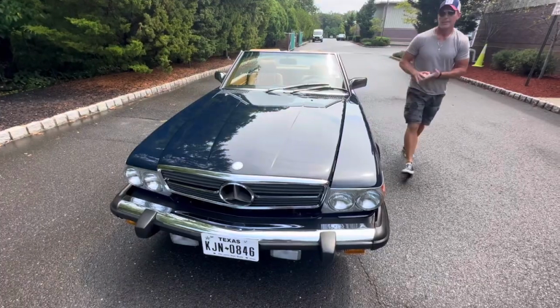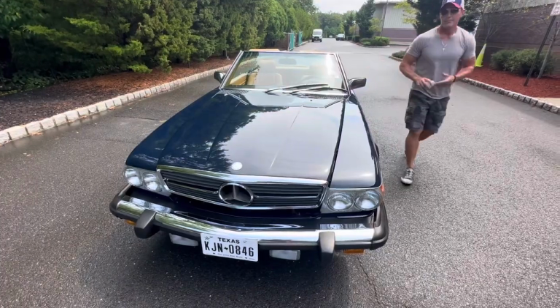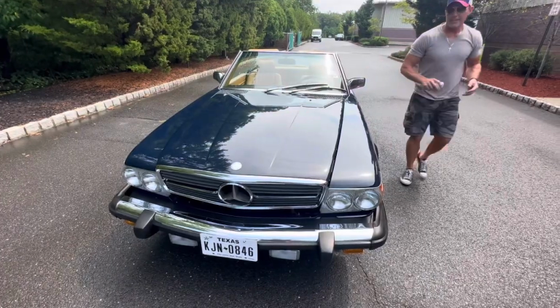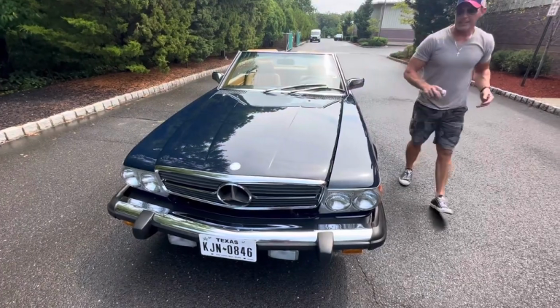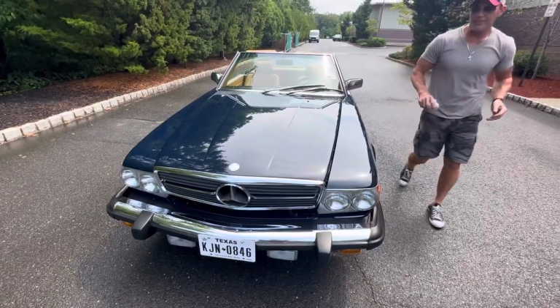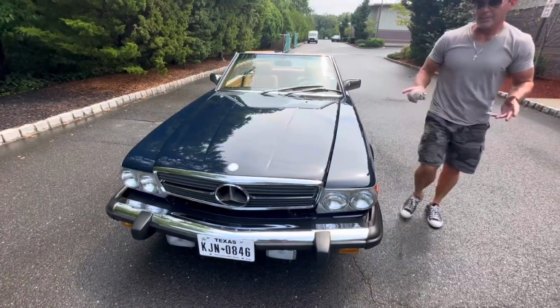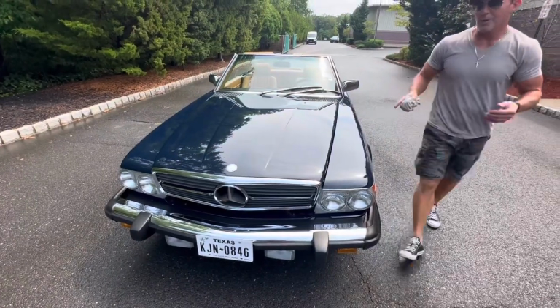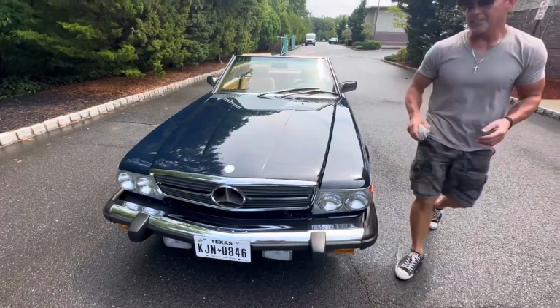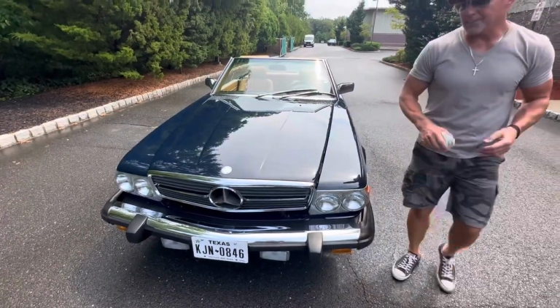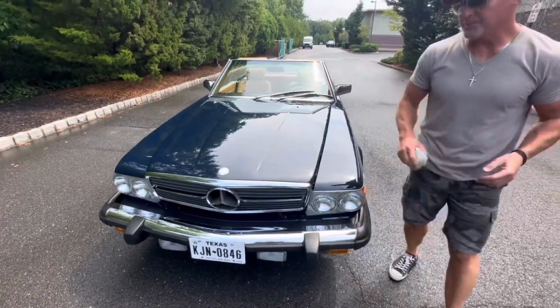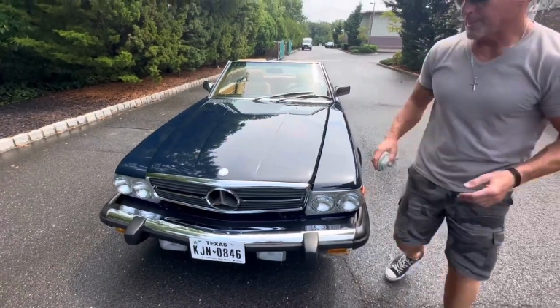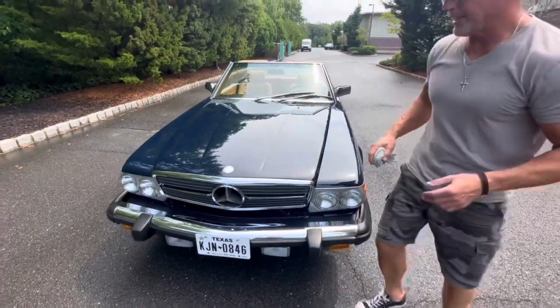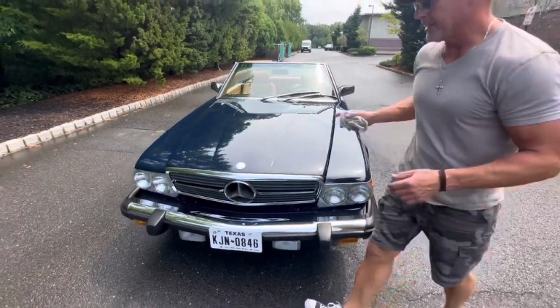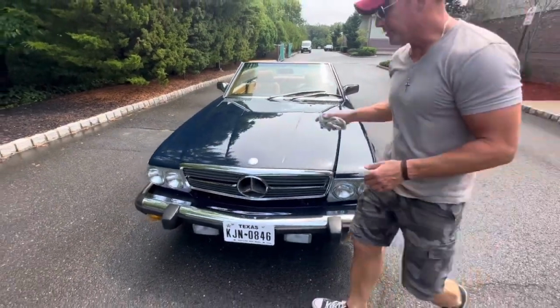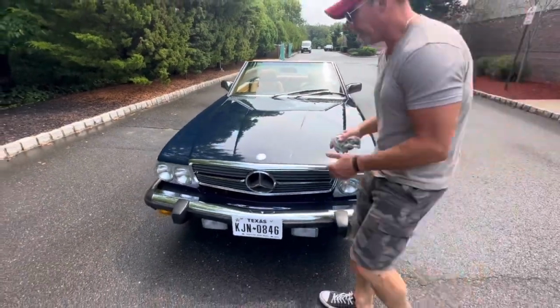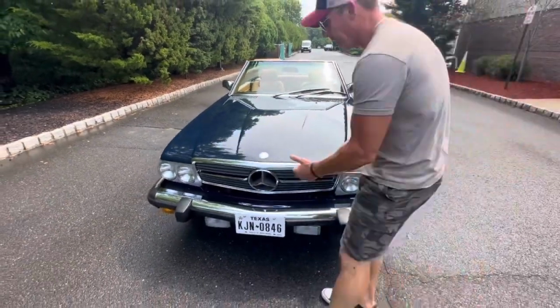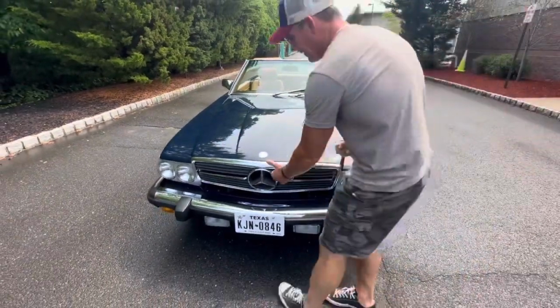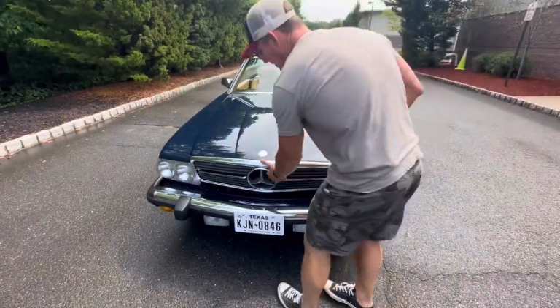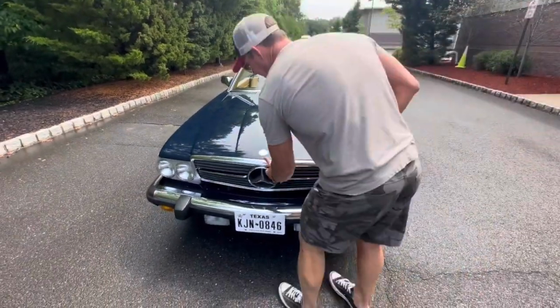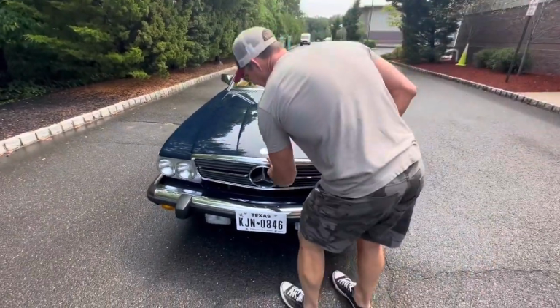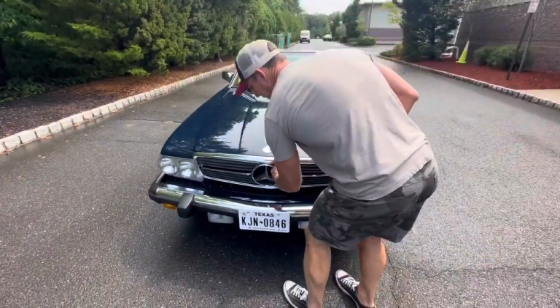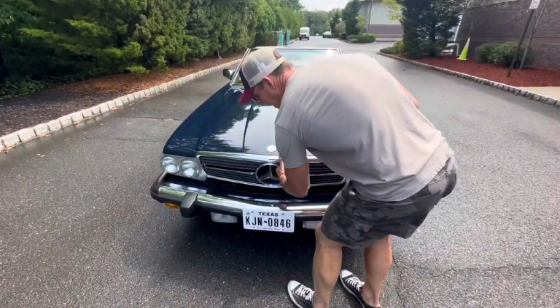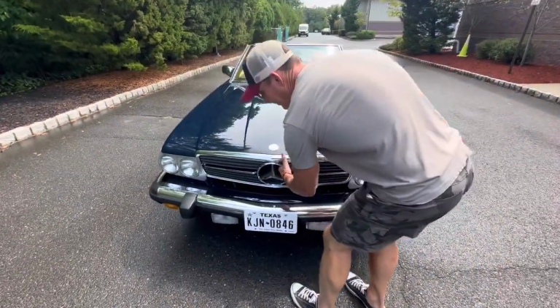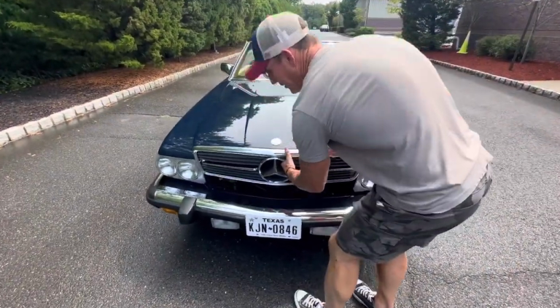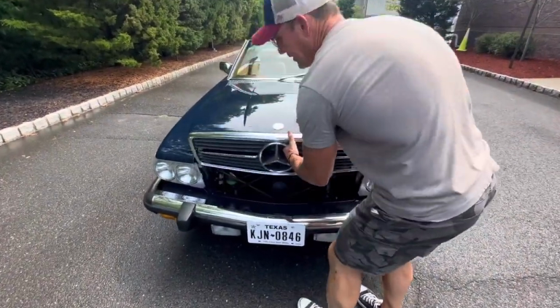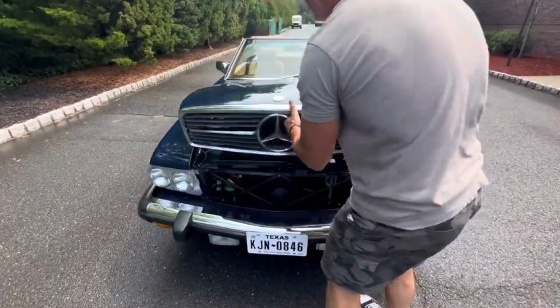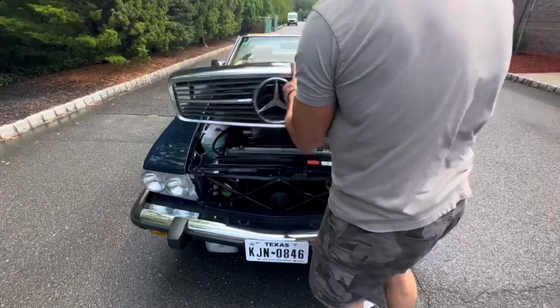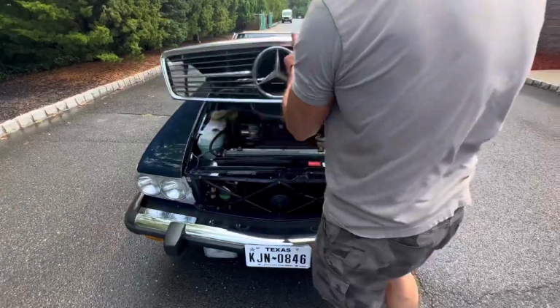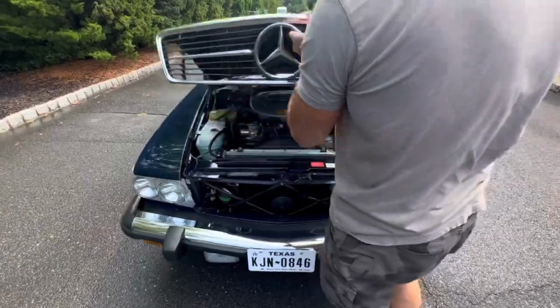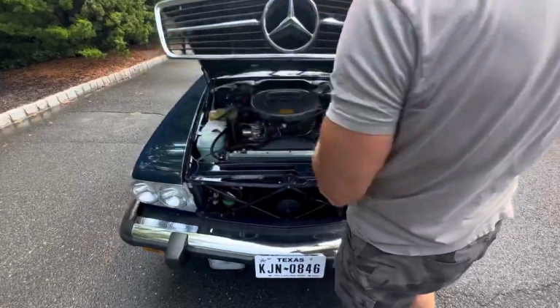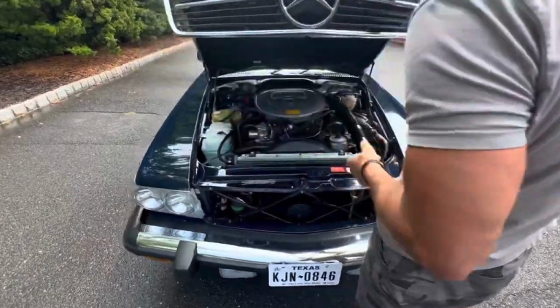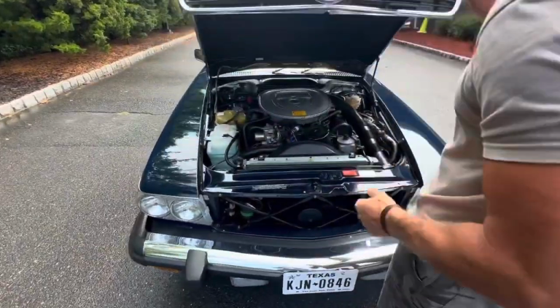Back again. We're going to go over the engine bay and the interior on this 1988 Mercedes-Benz 560 SL.